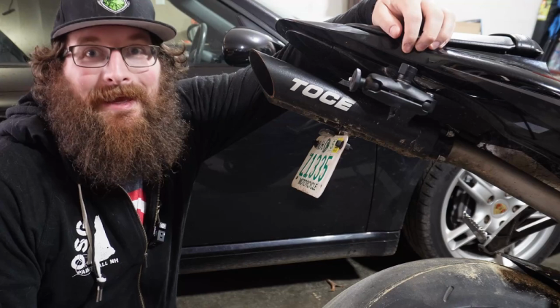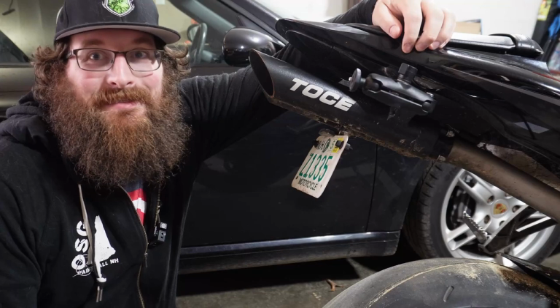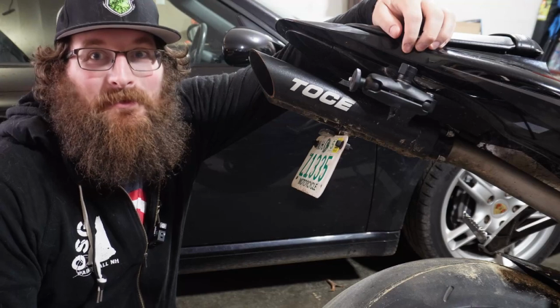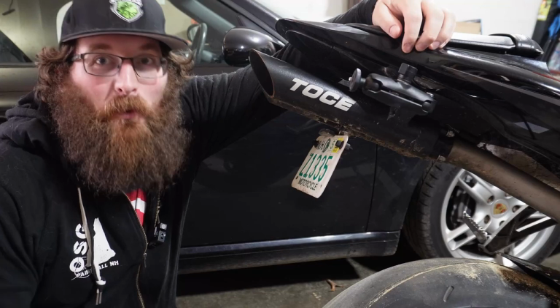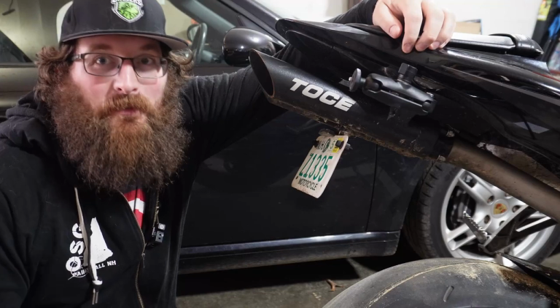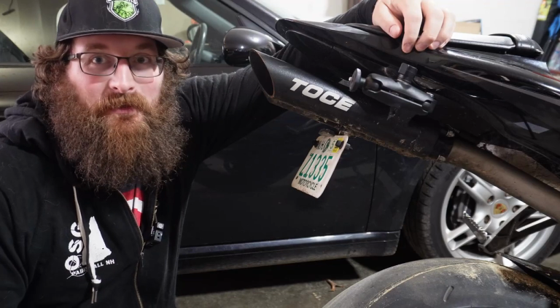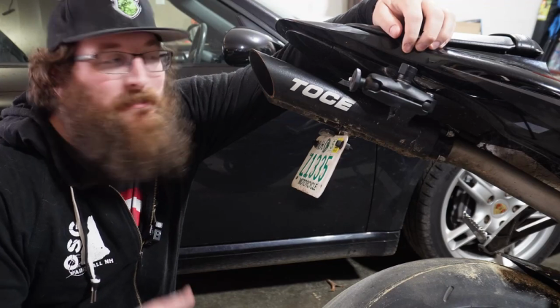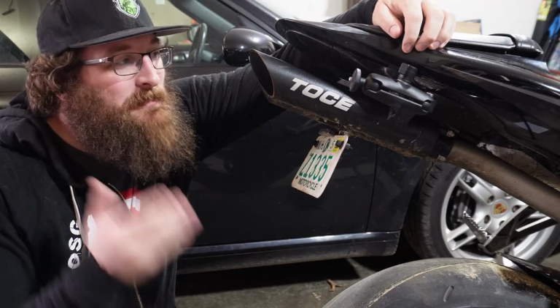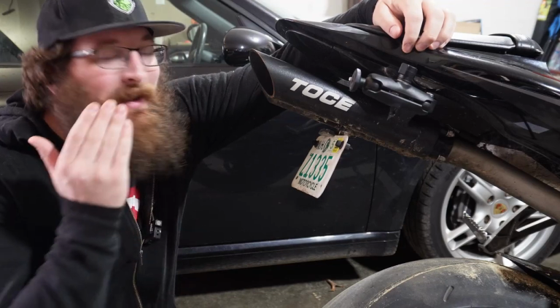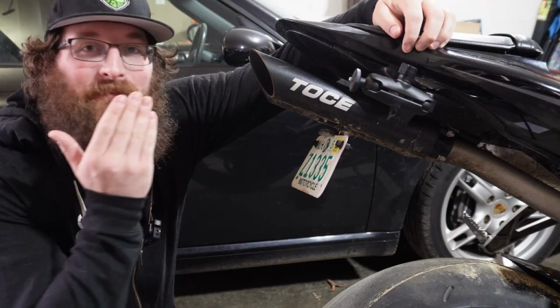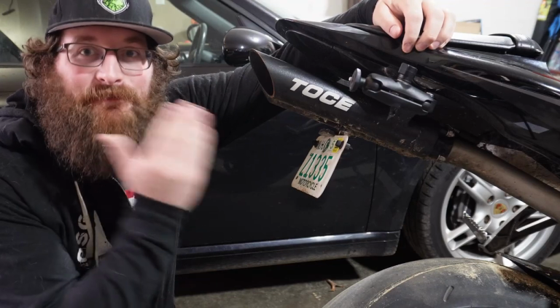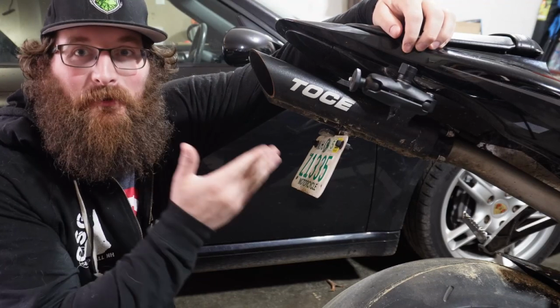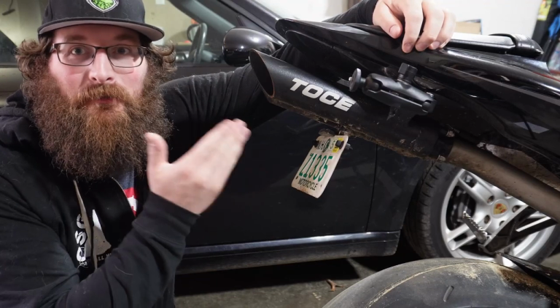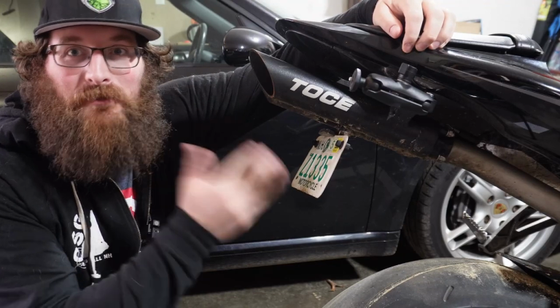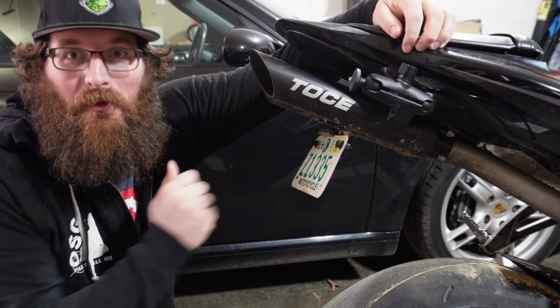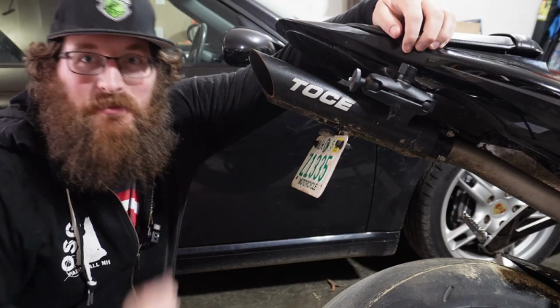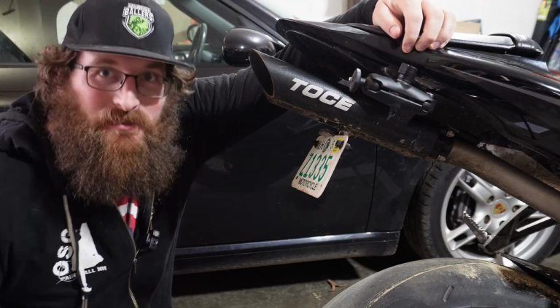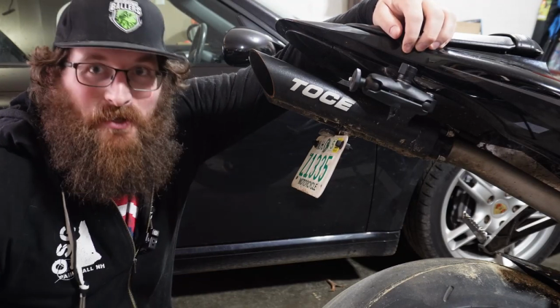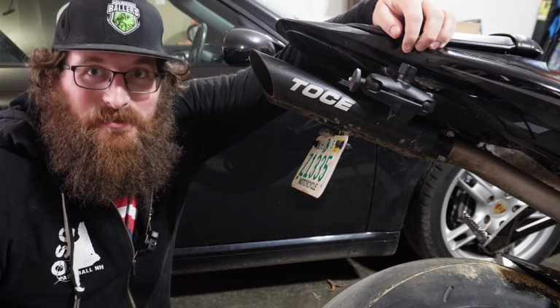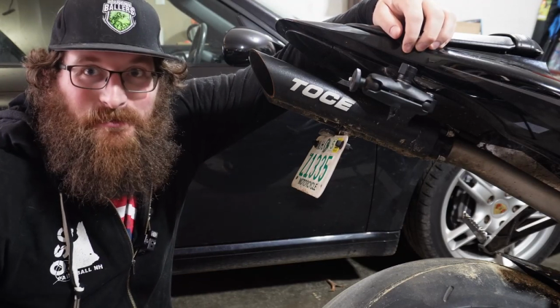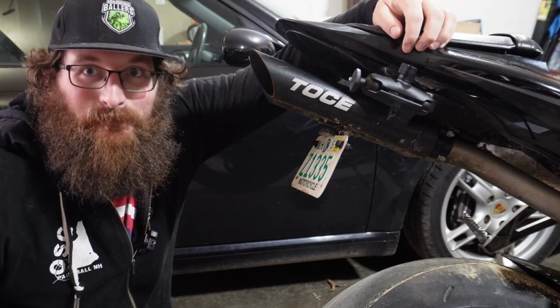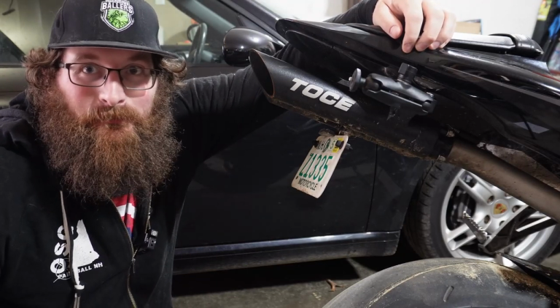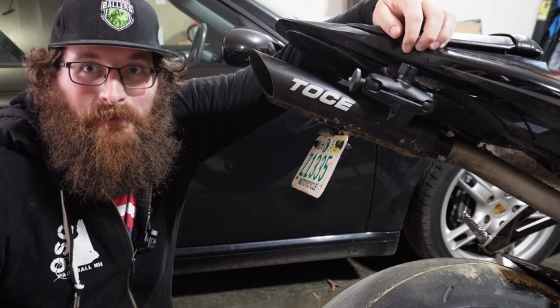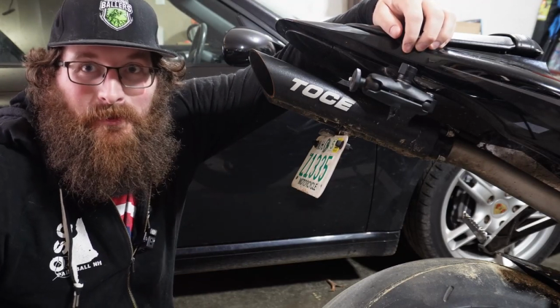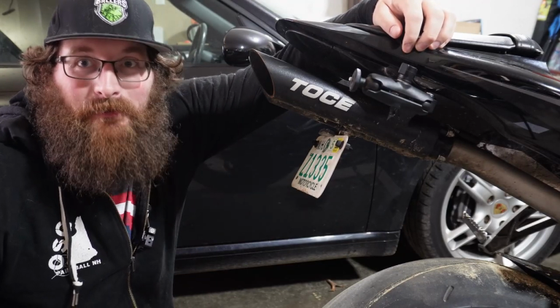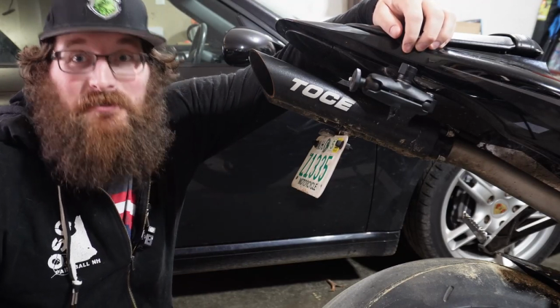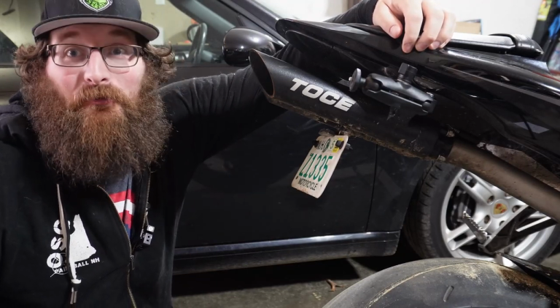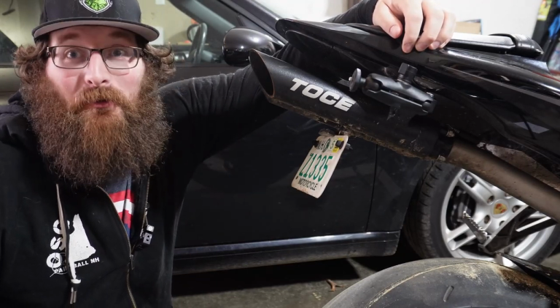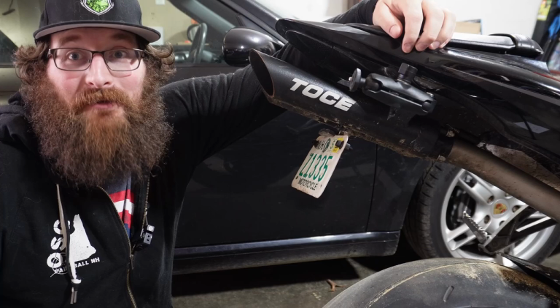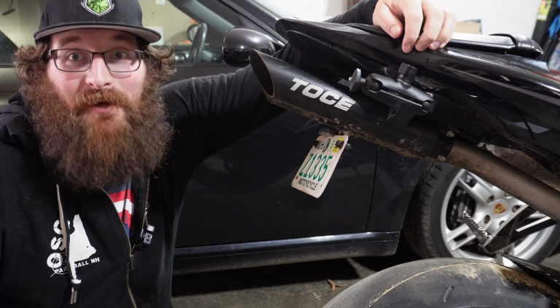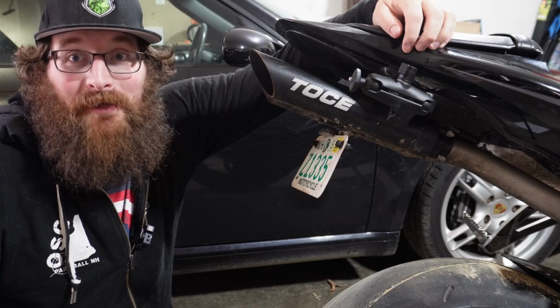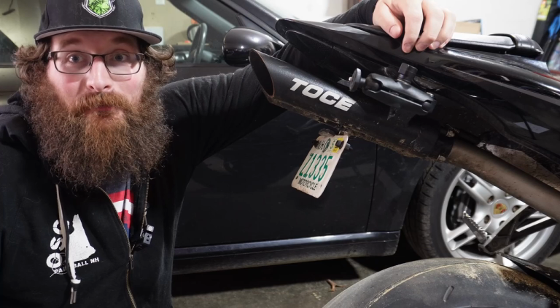Is it worth it to buy a full TOS exhaust system? Let's go for a ride and find out.